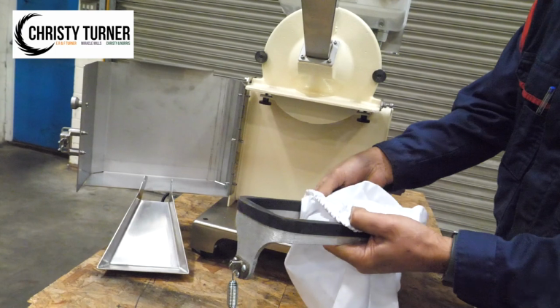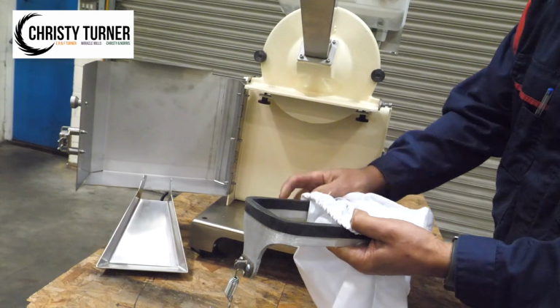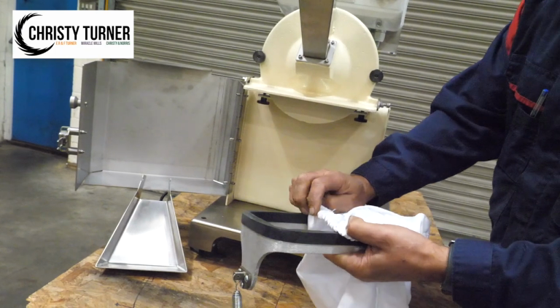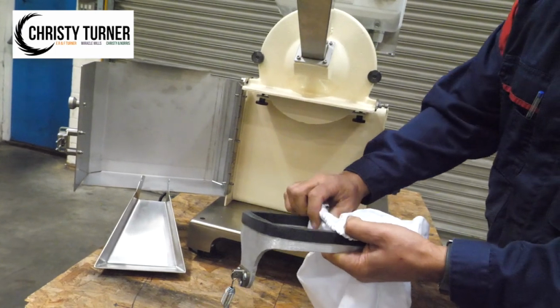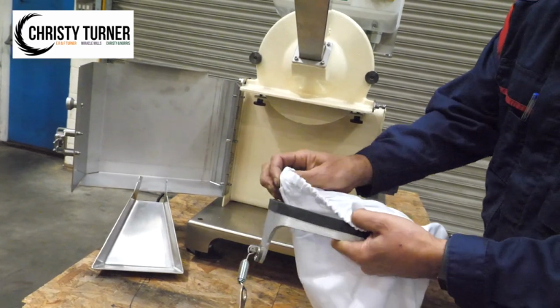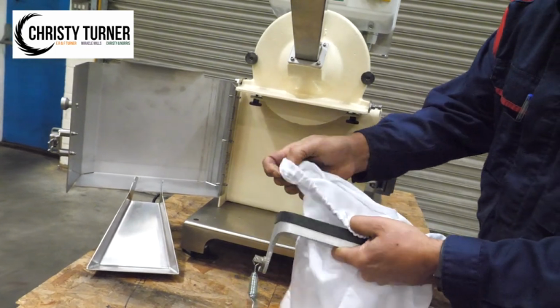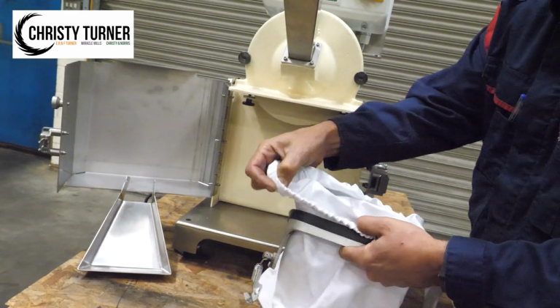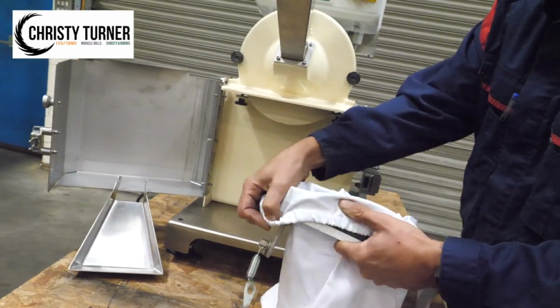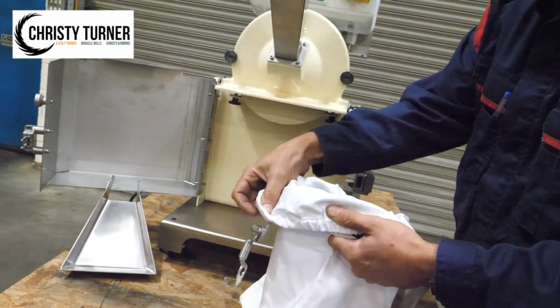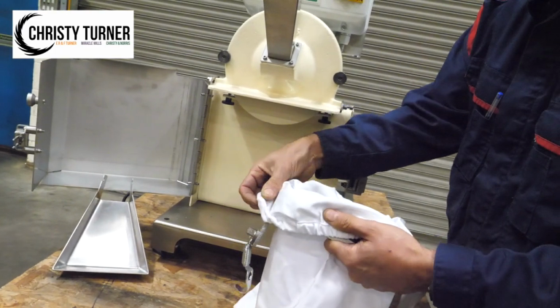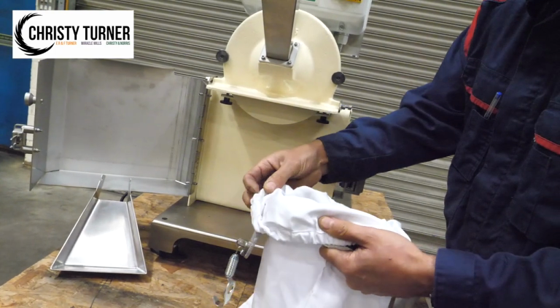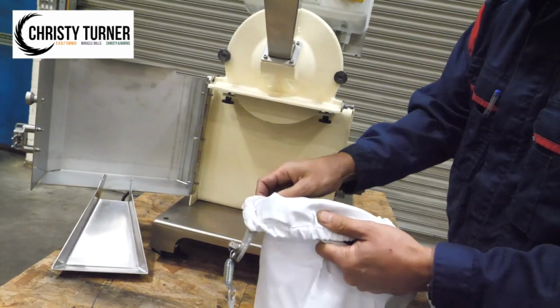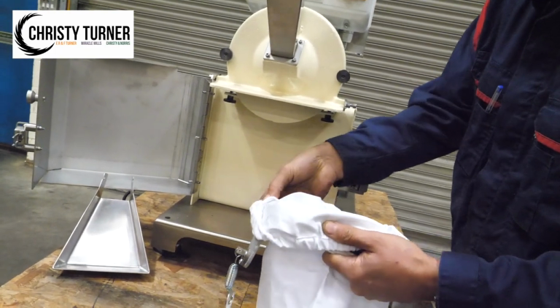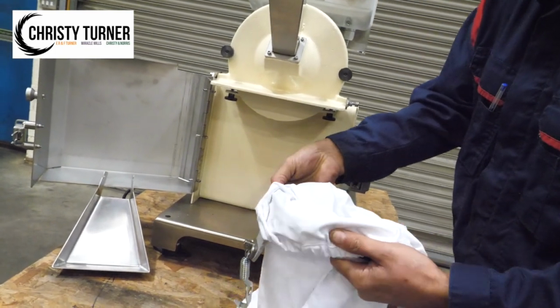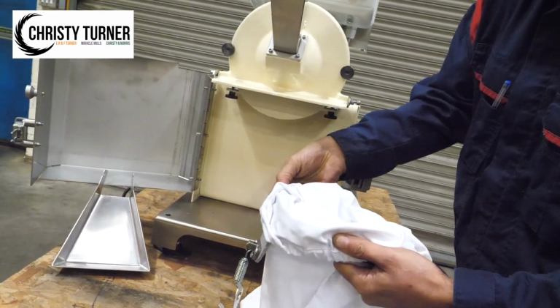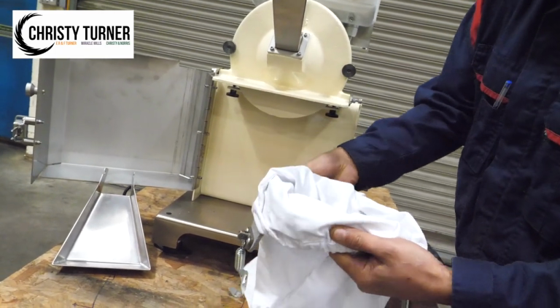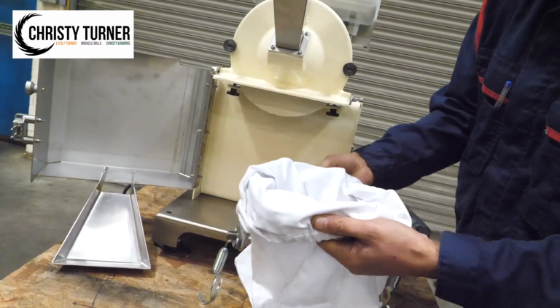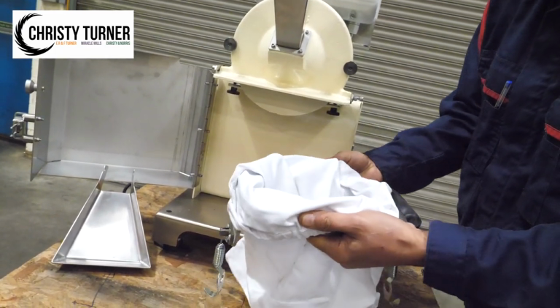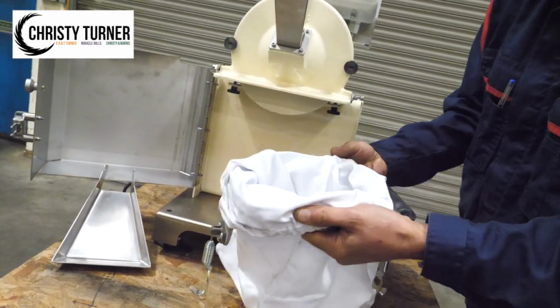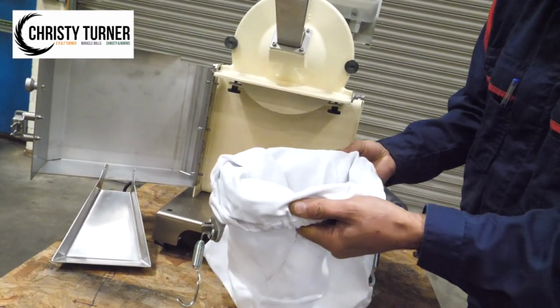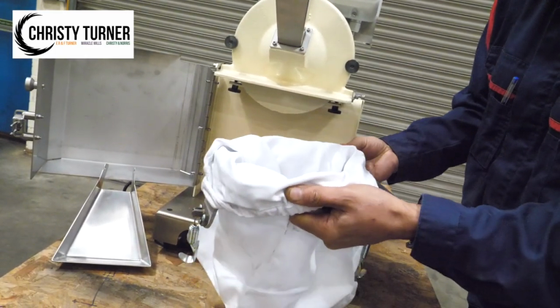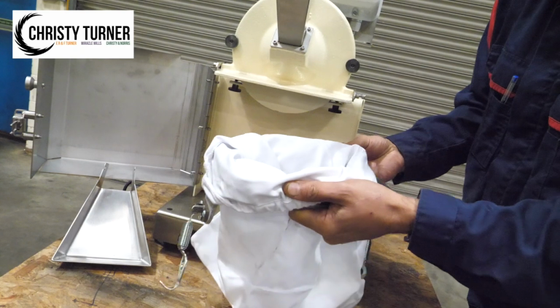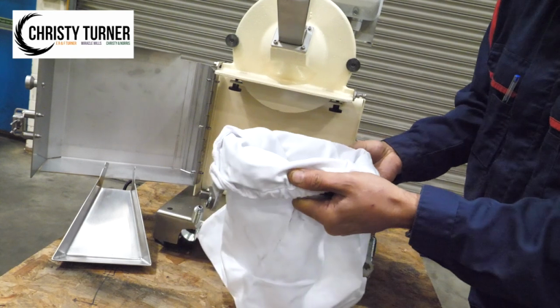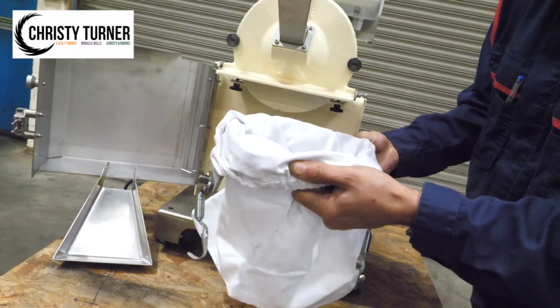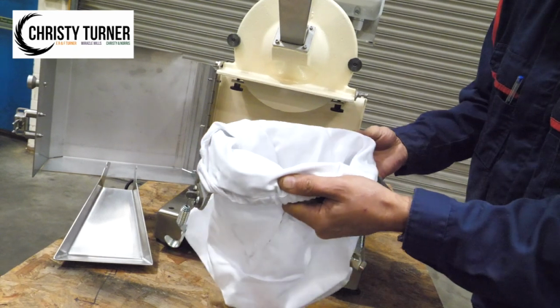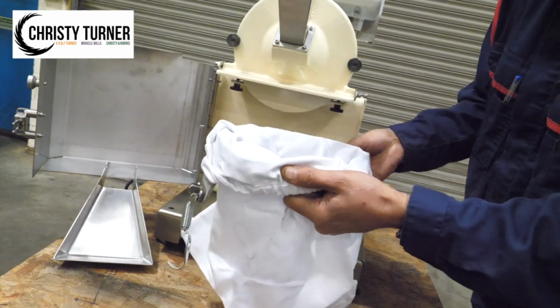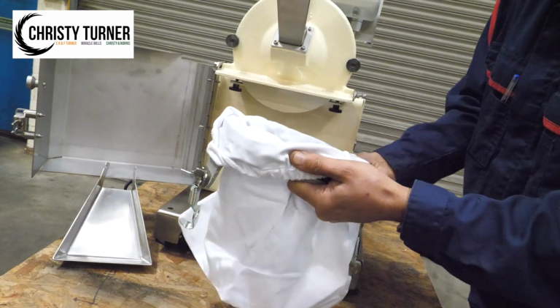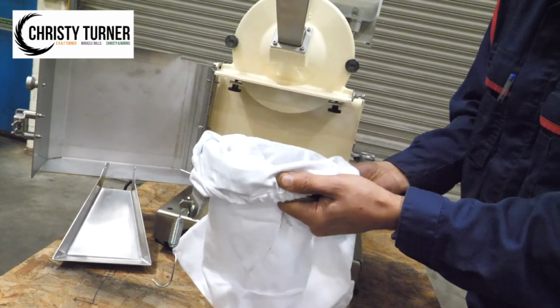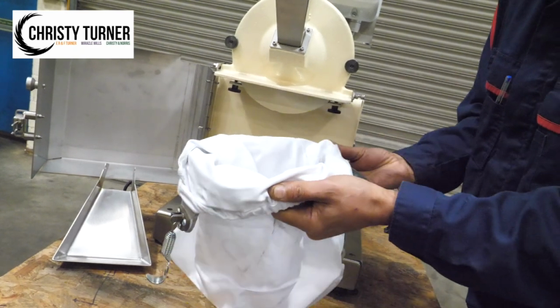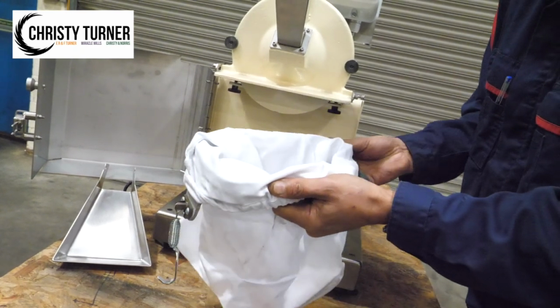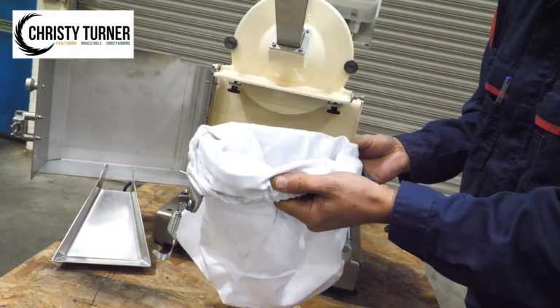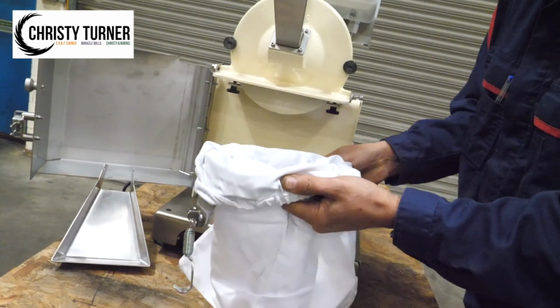The heavy-duty cotton collection bag supplied with the mill fits easily over the bag holder, to collect the test material and act as an air filter.